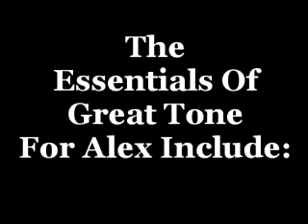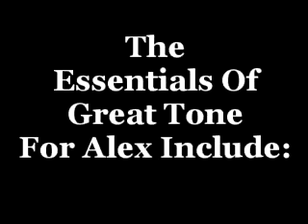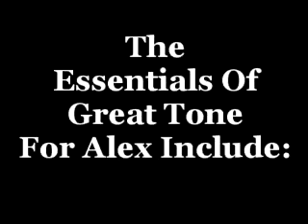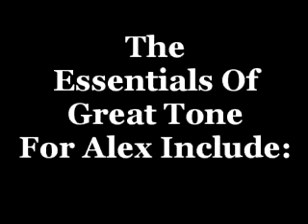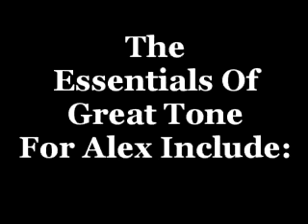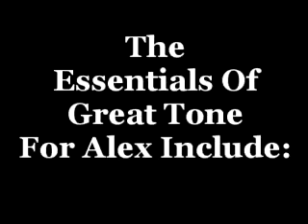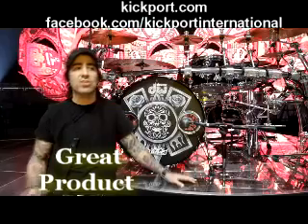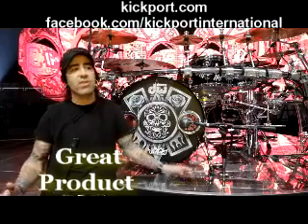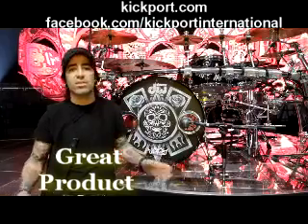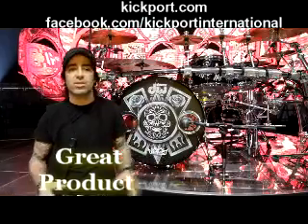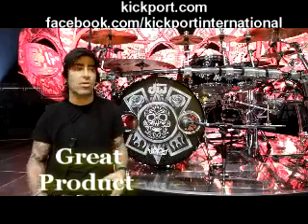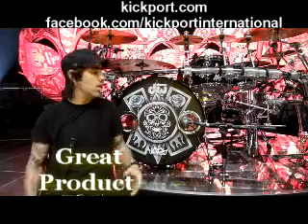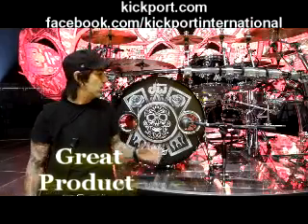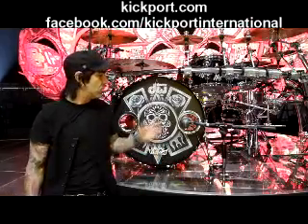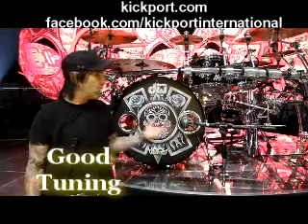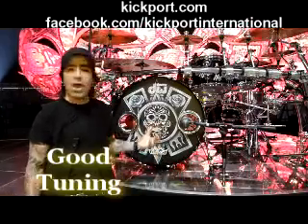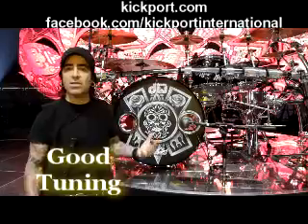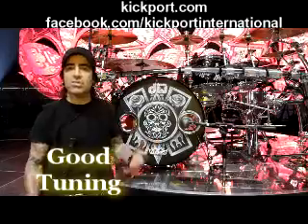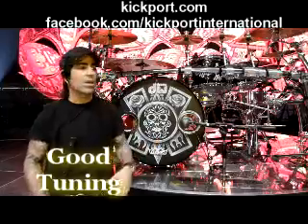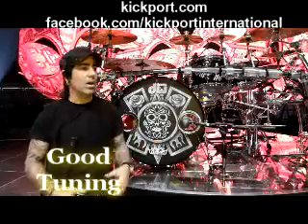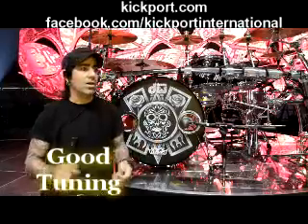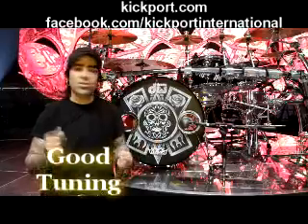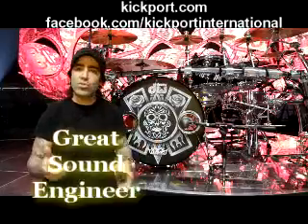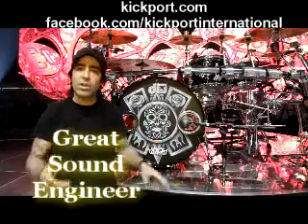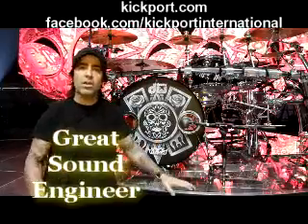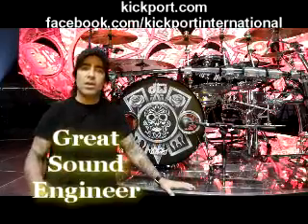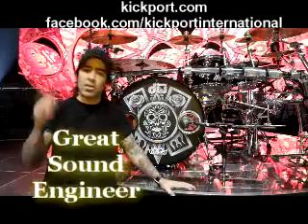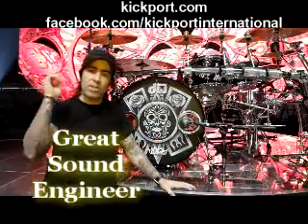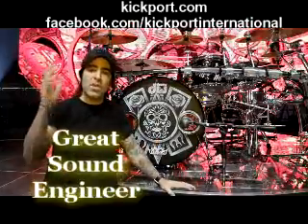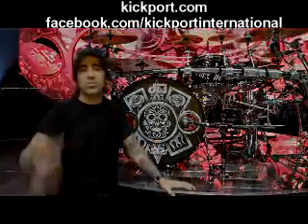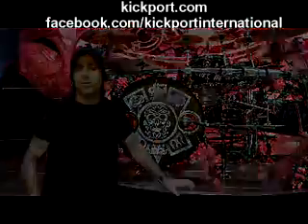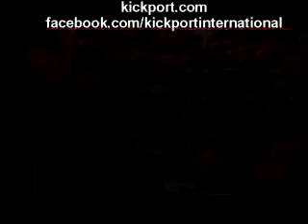It's a combination of everything — great products, good tuning, and a great sound engineer.